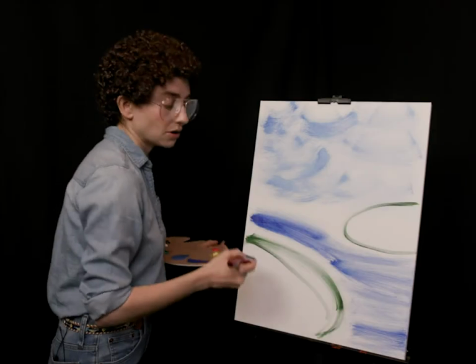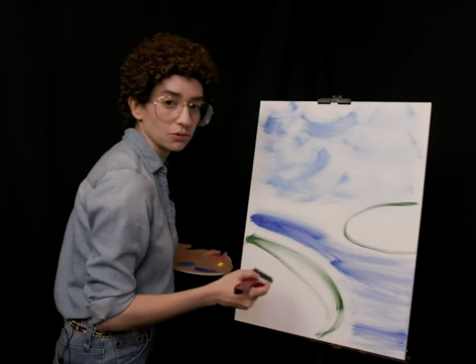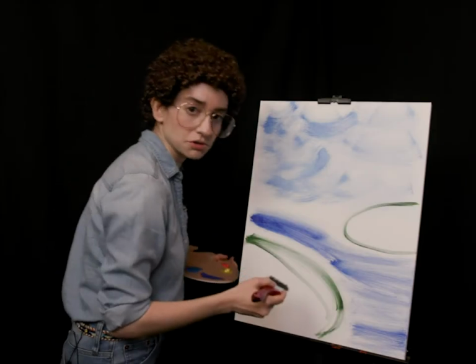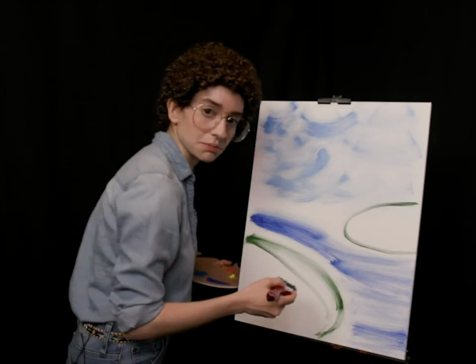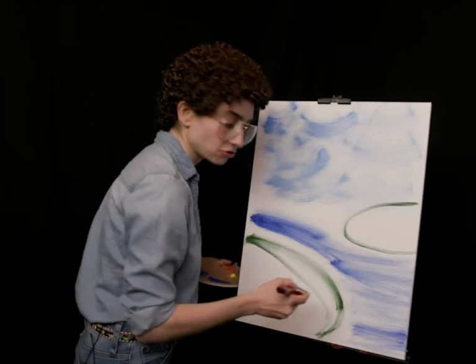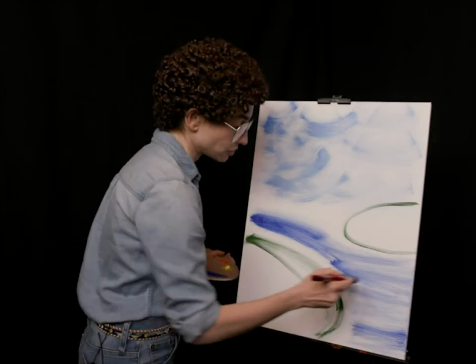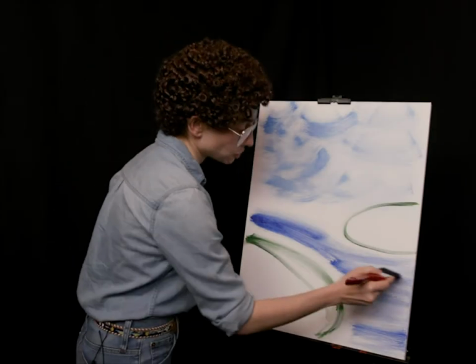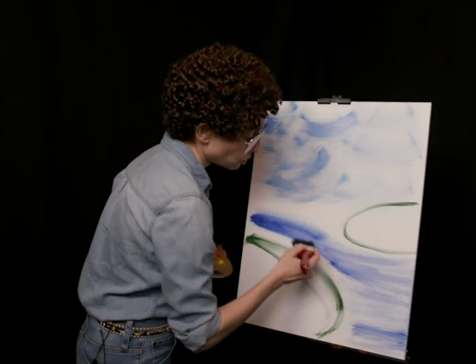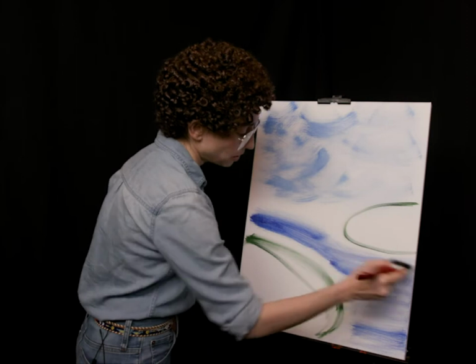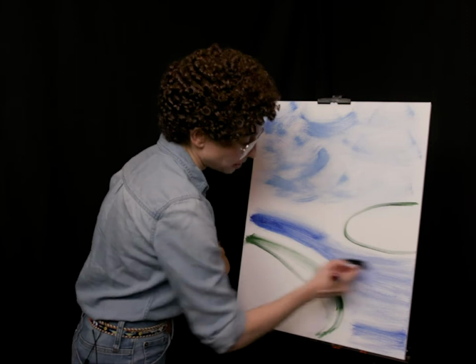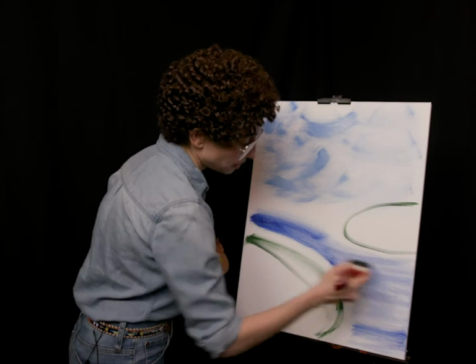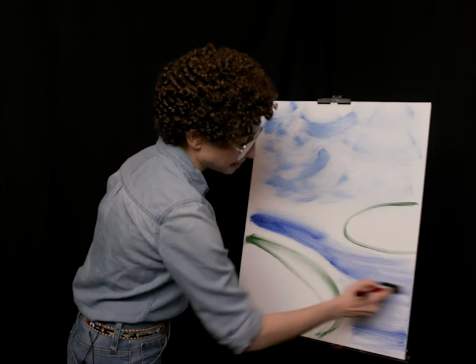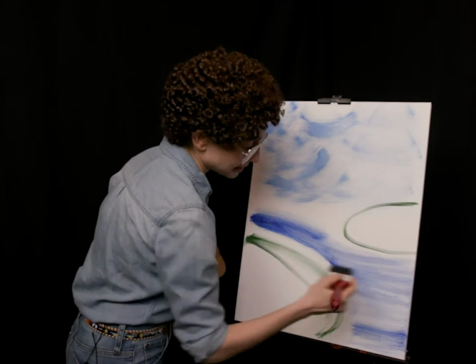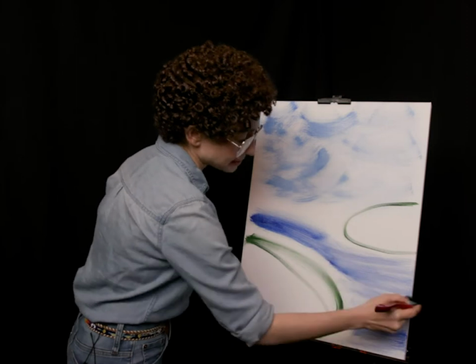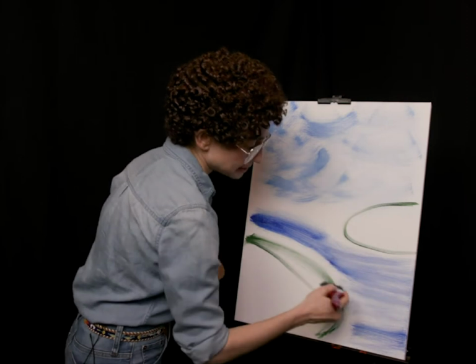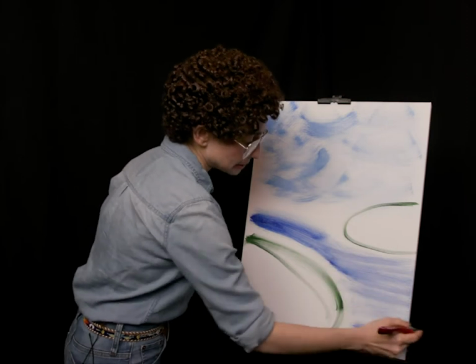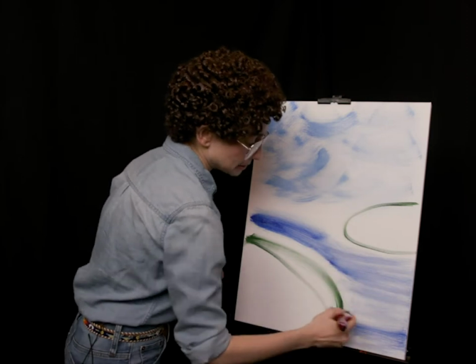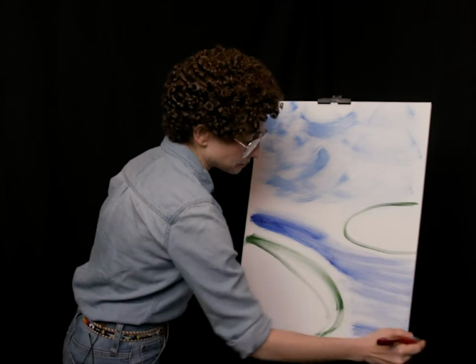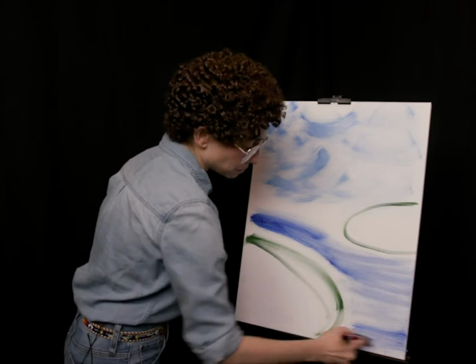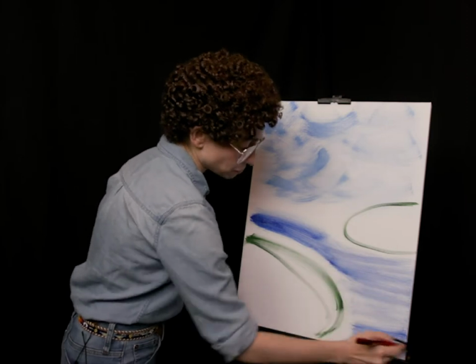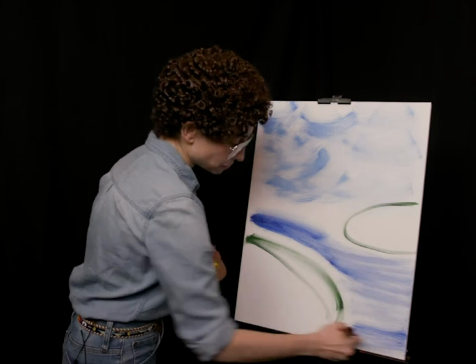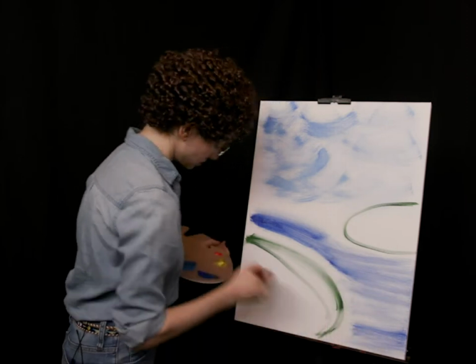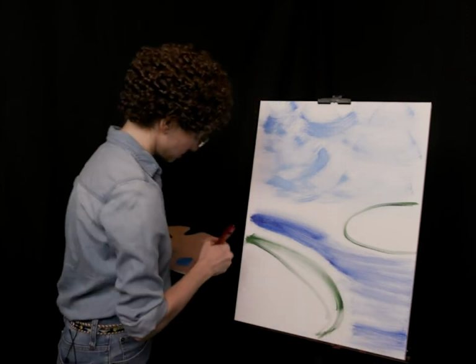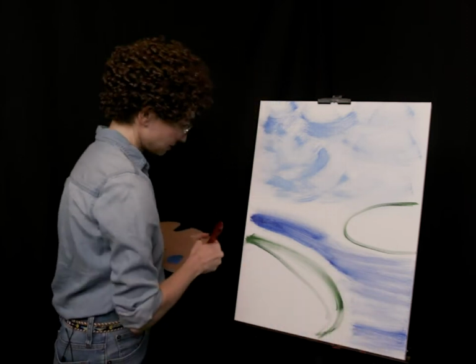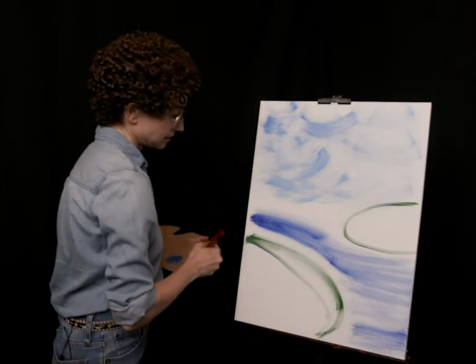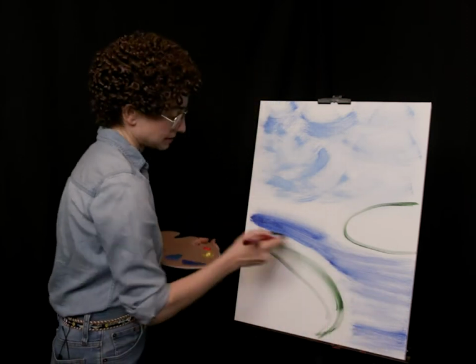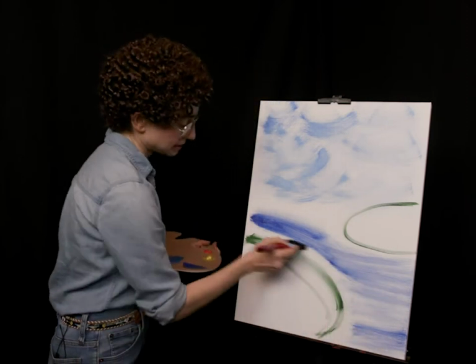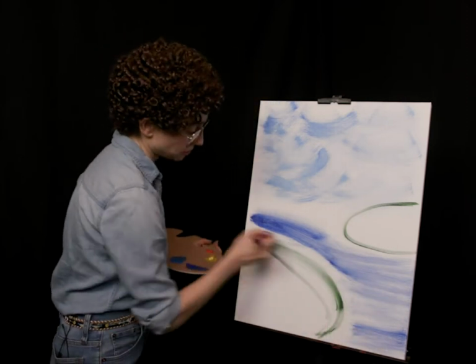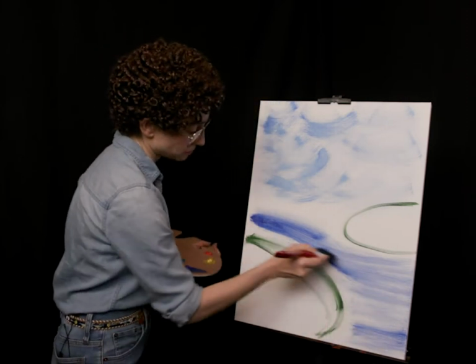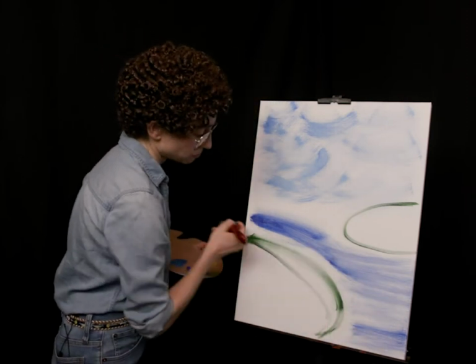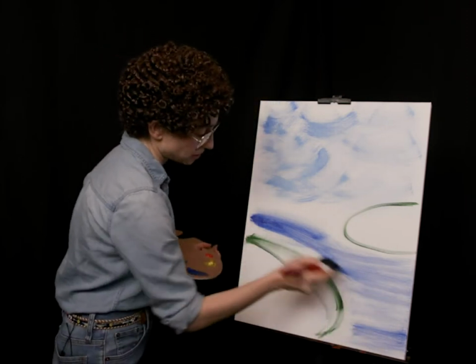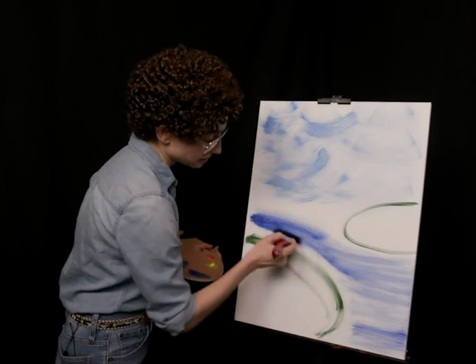Always remember to try to show the intensity of your brush strokes, because that's the mark of a true artist.